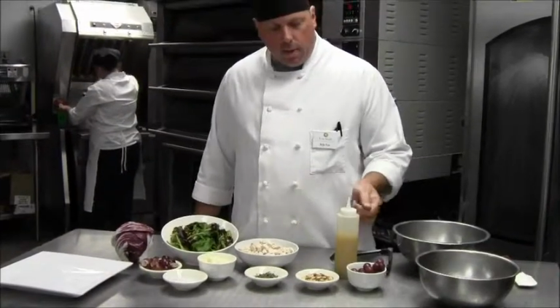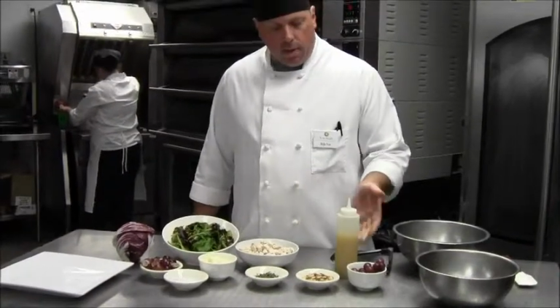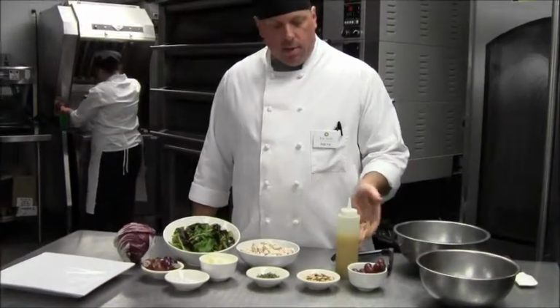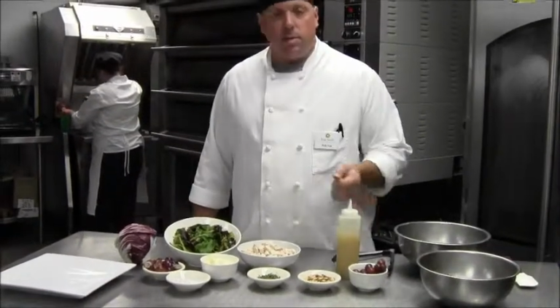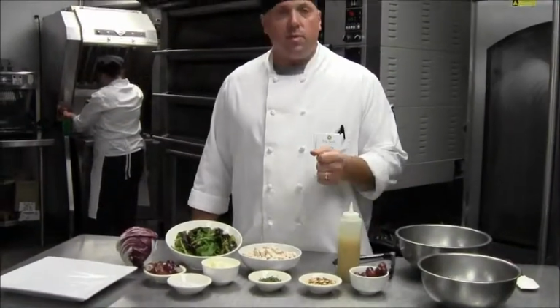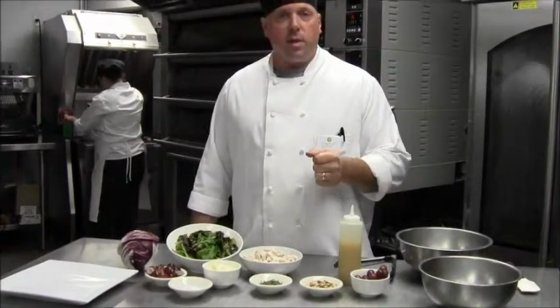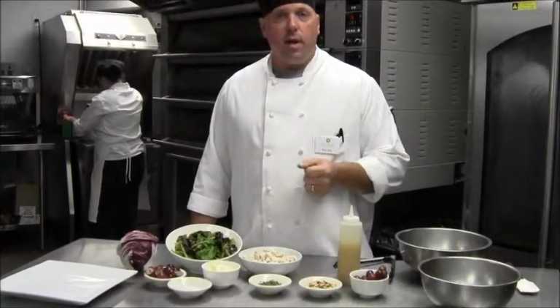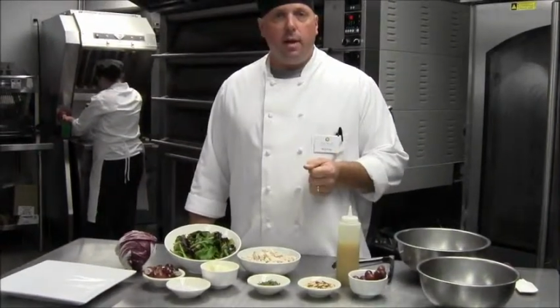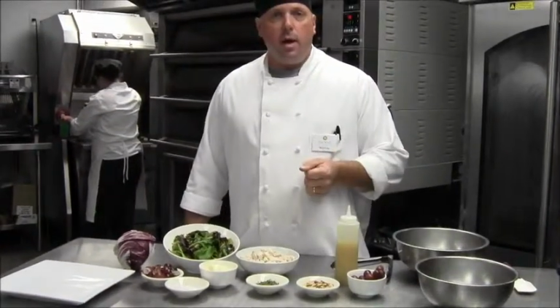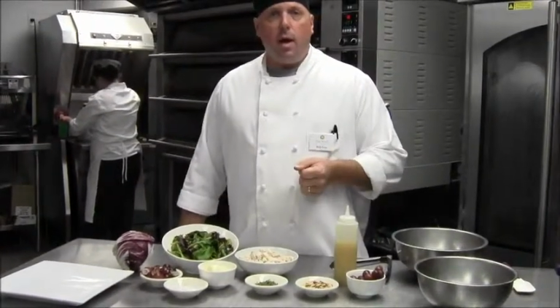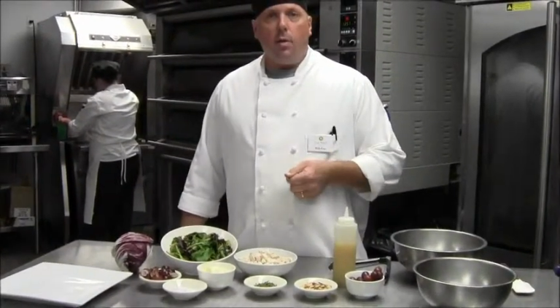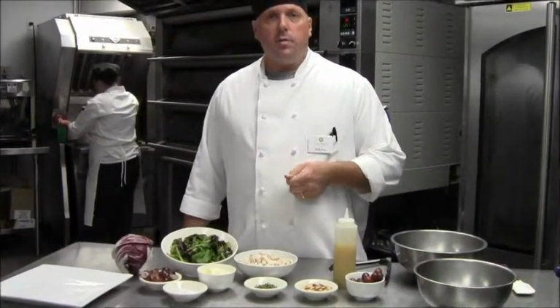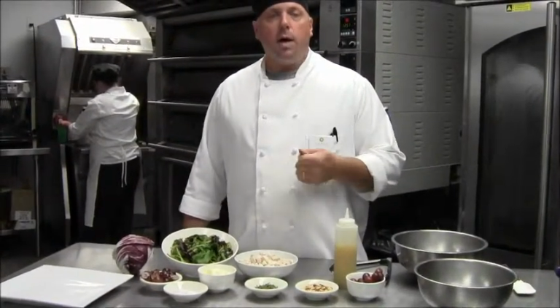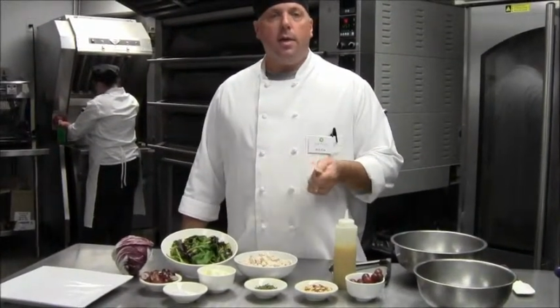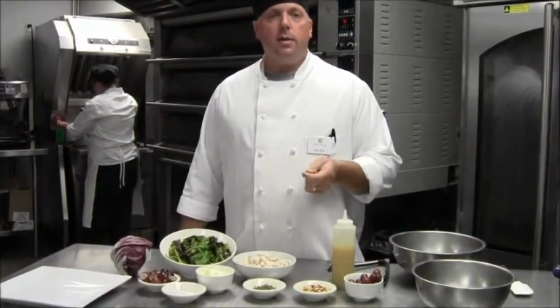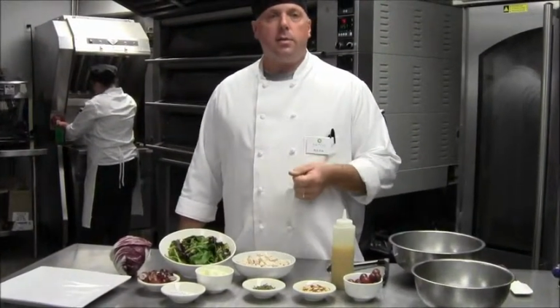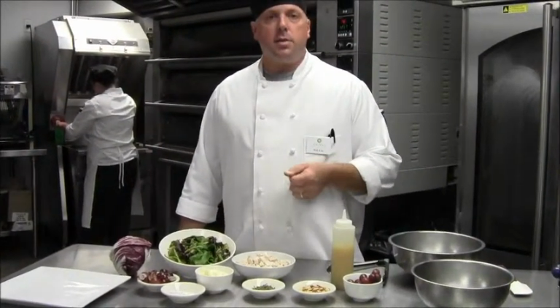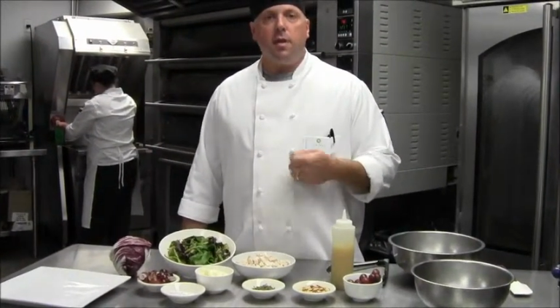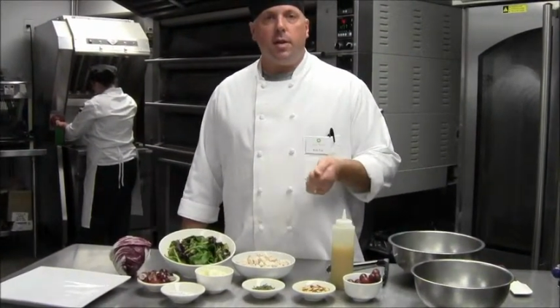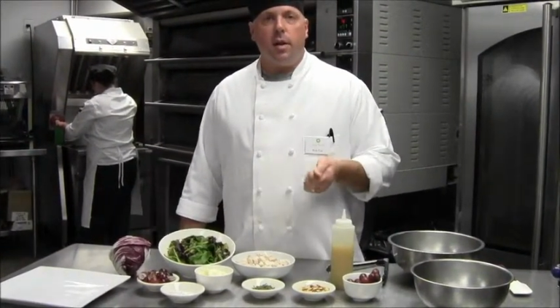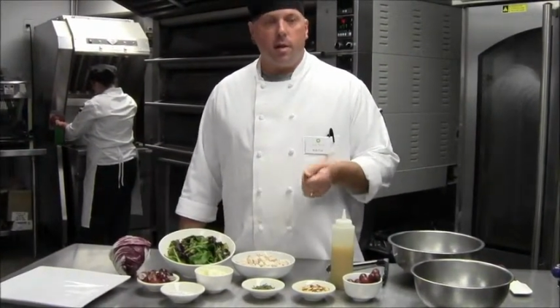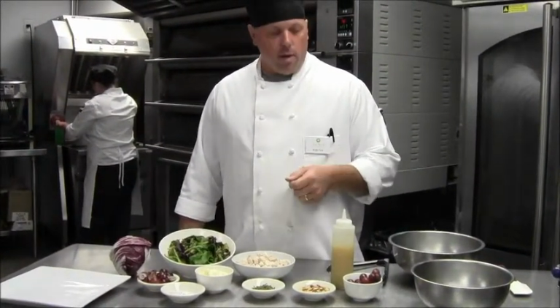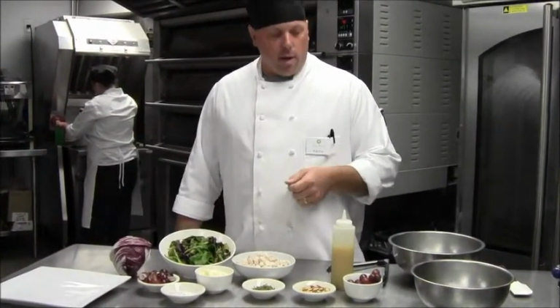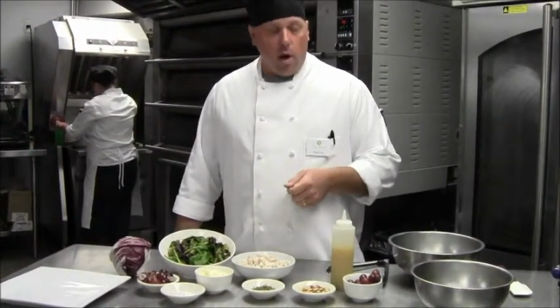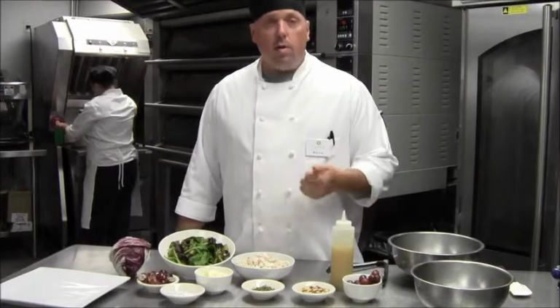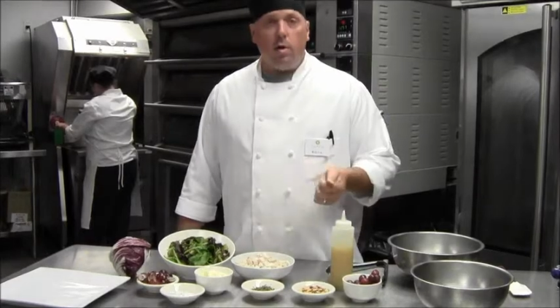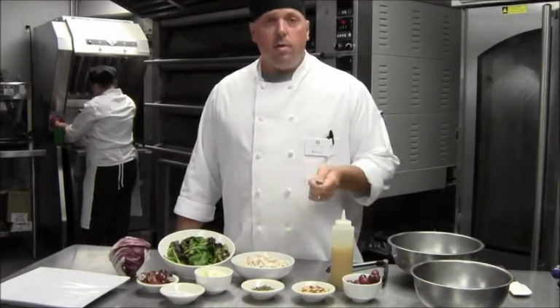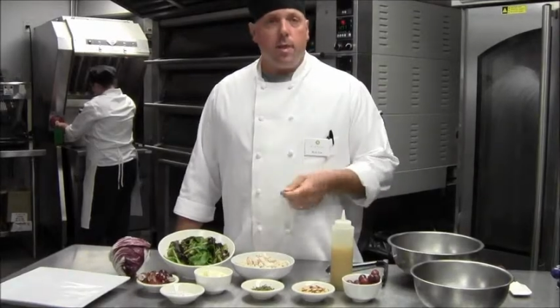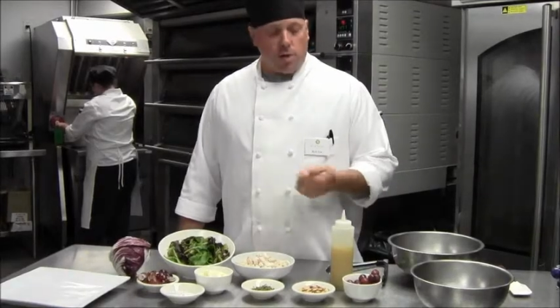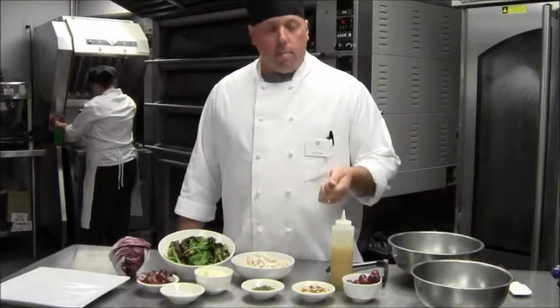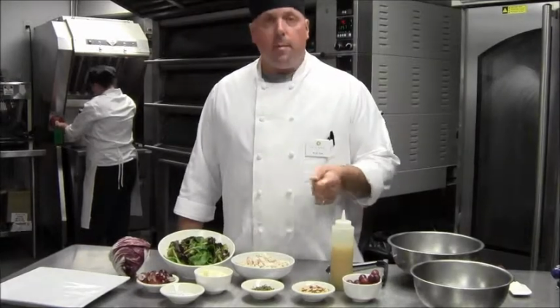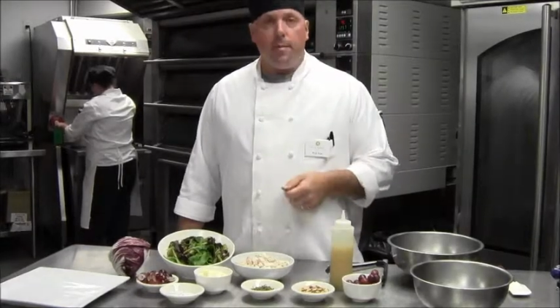We also have a simple vinaigrette. The ingredients in the simple vinaigrette are some honey, some cider vinegar, olive oil, and salt and pepper.